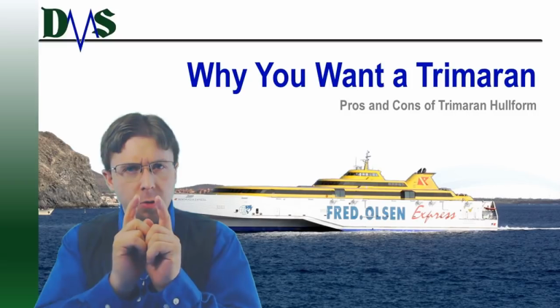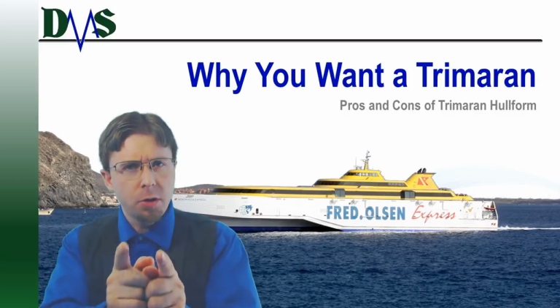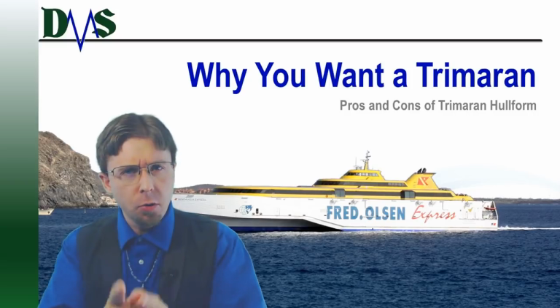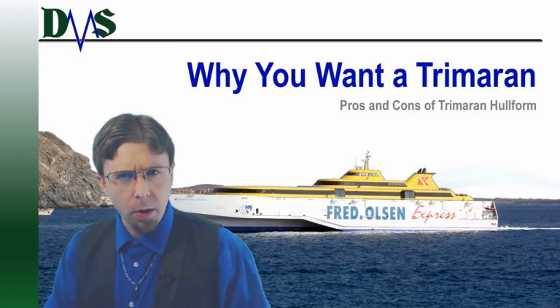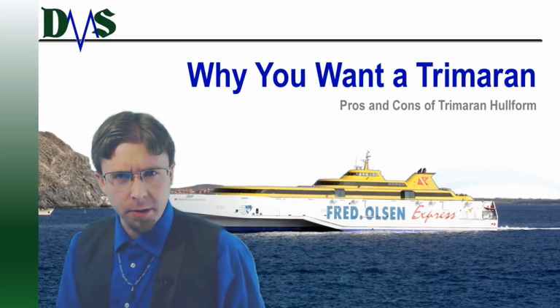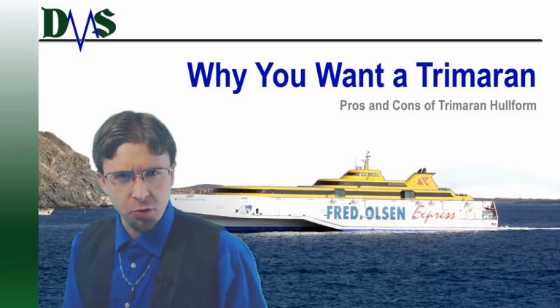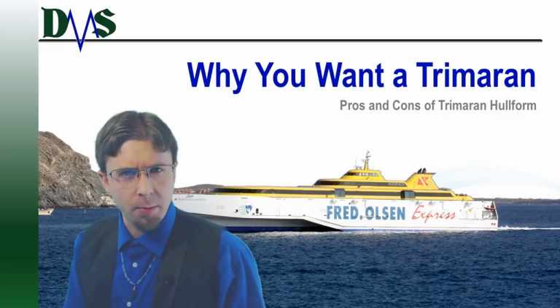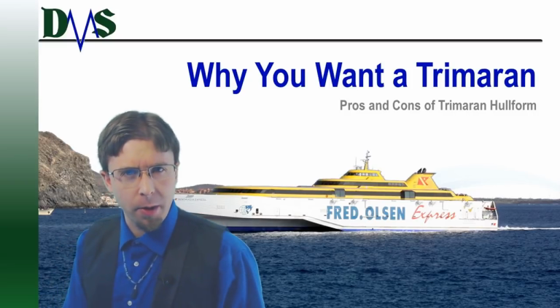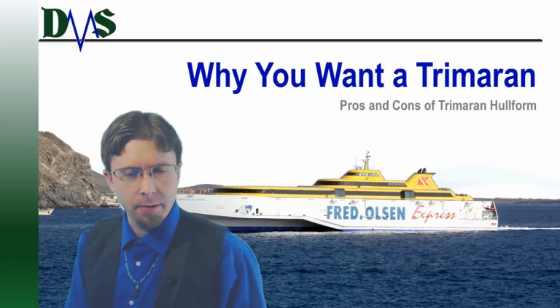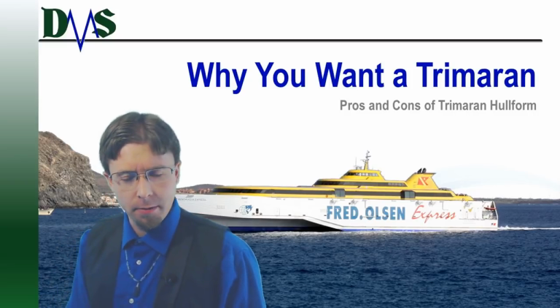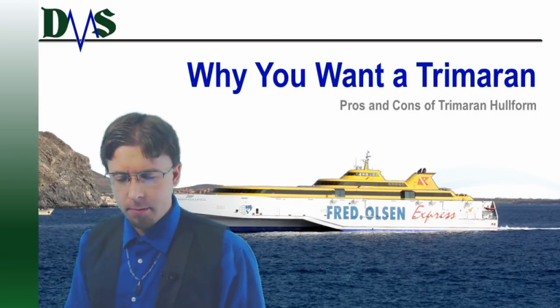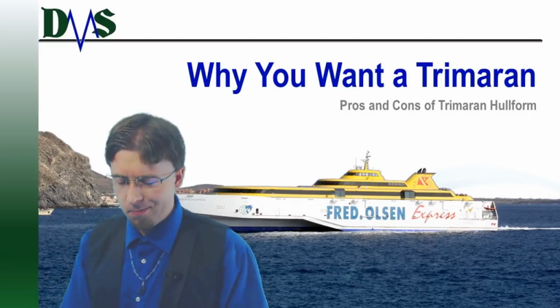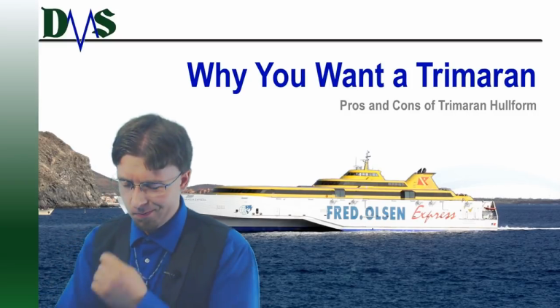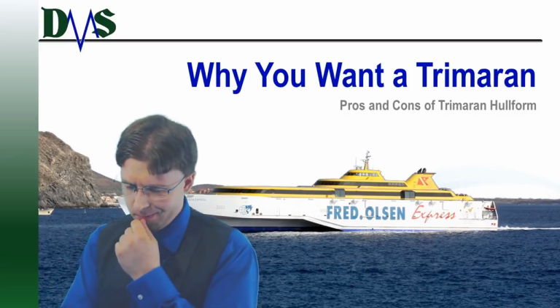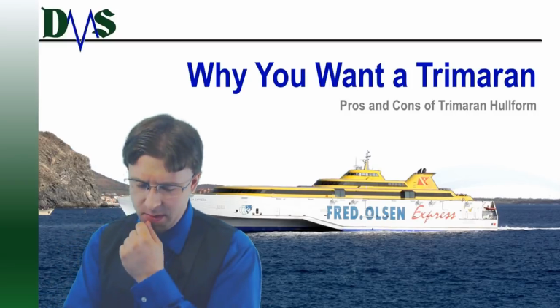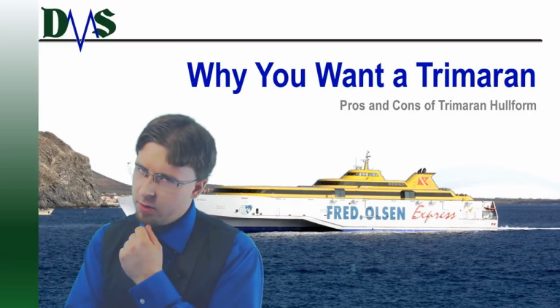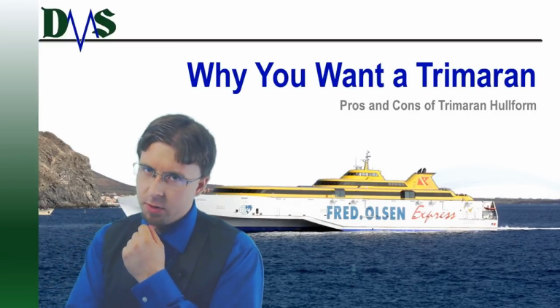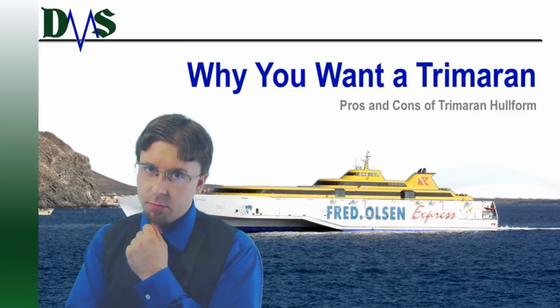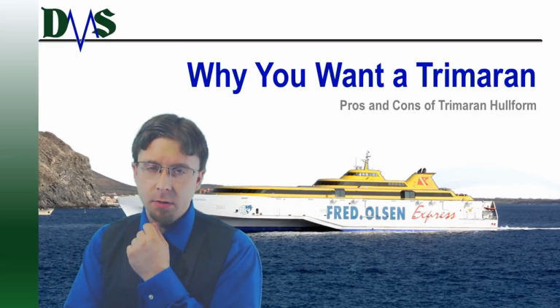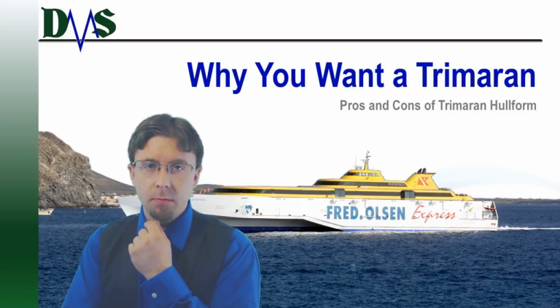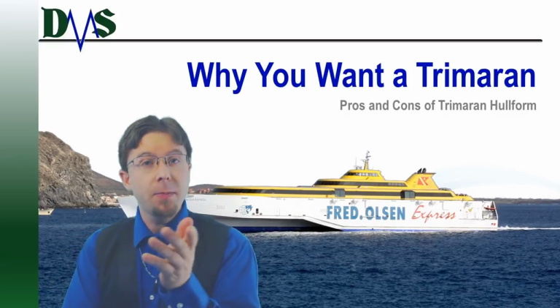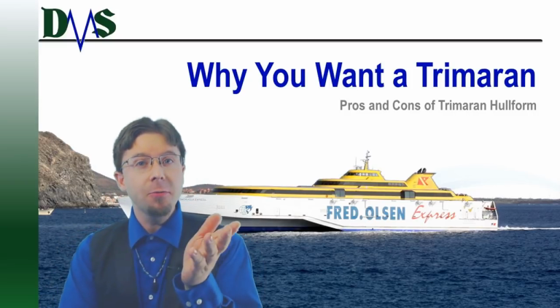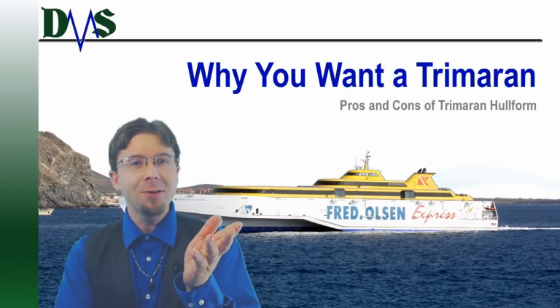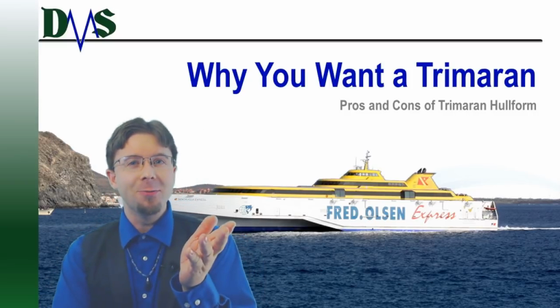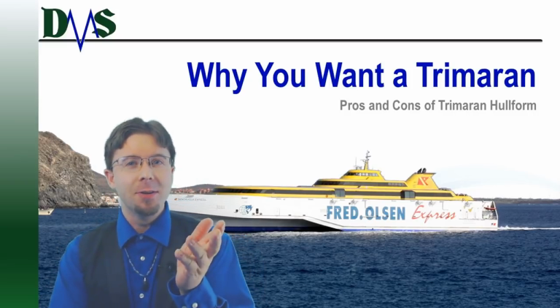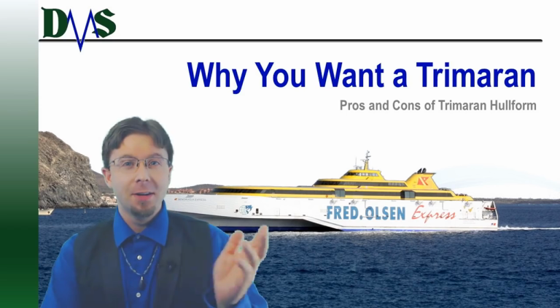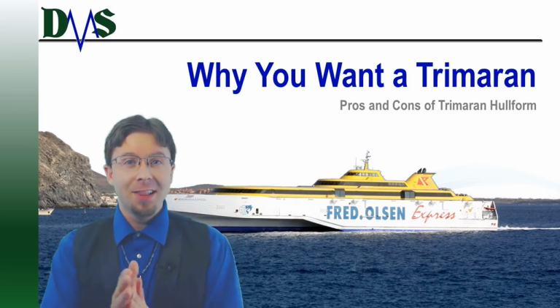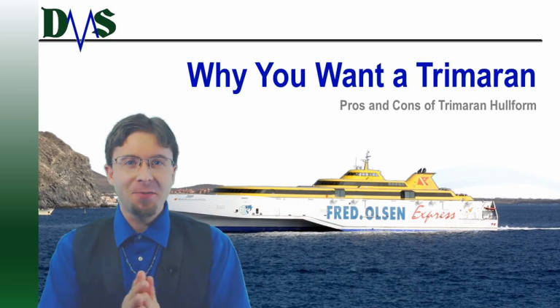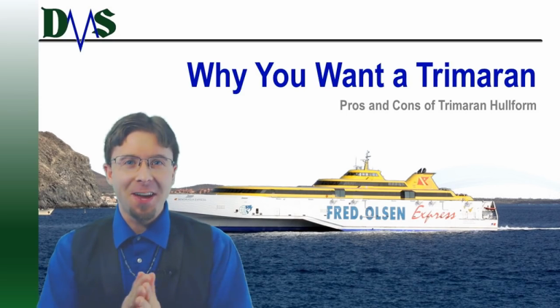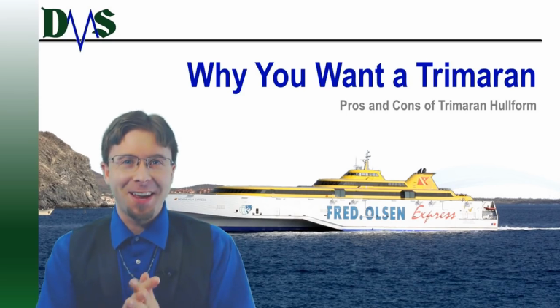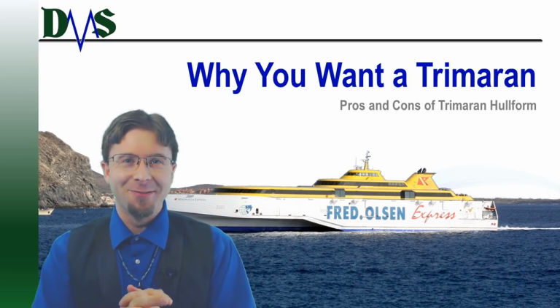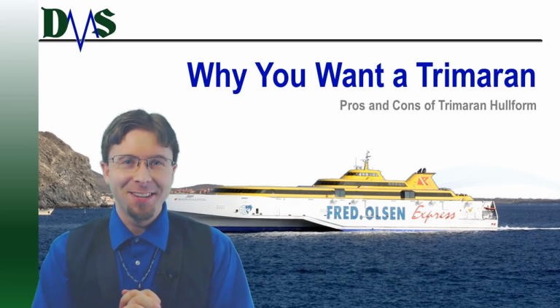Do you want a trimaran? Maybe you don't. Maybe you do! Let's find out!